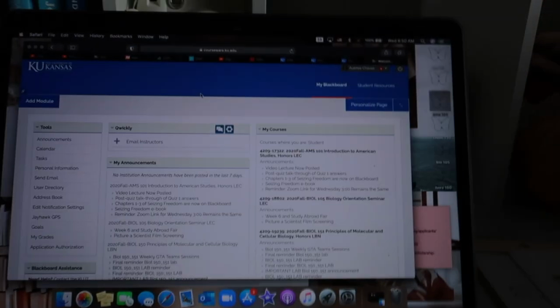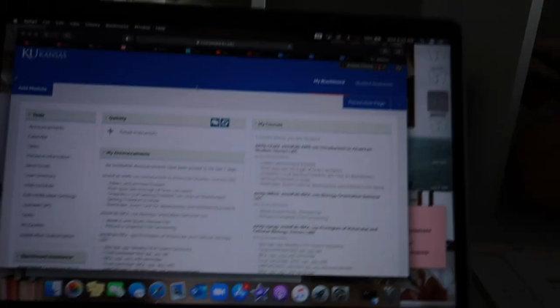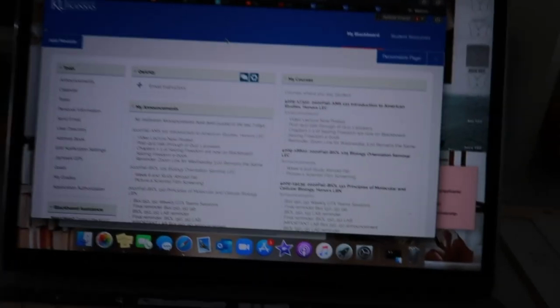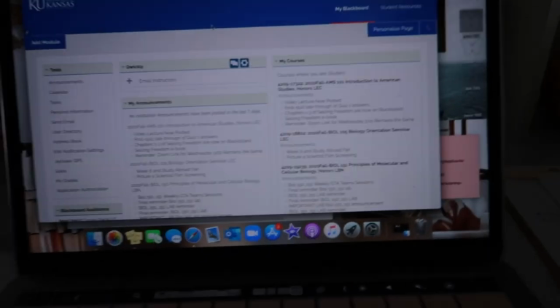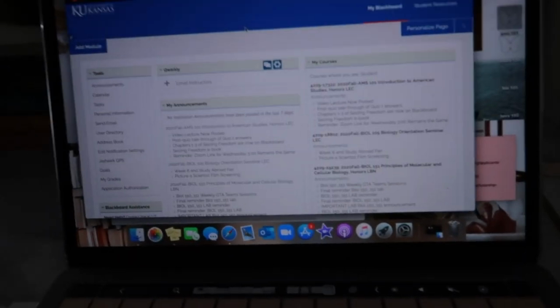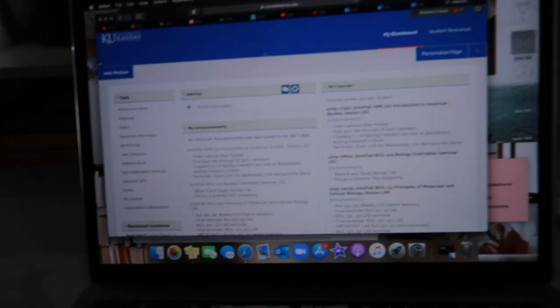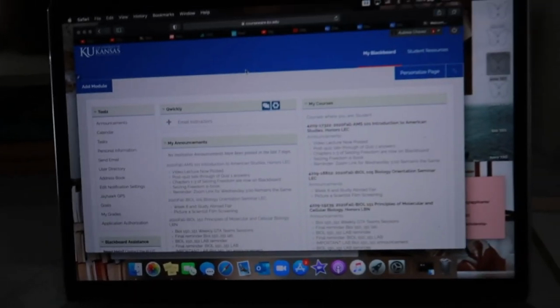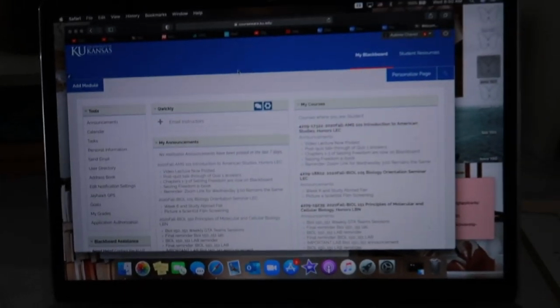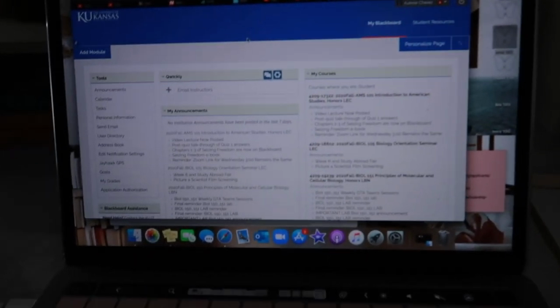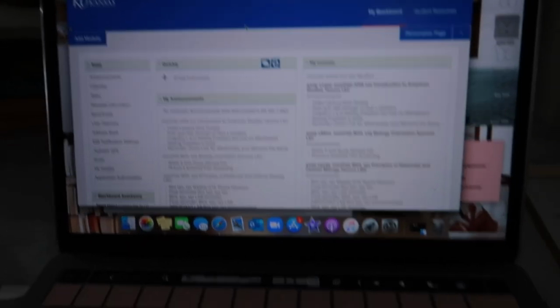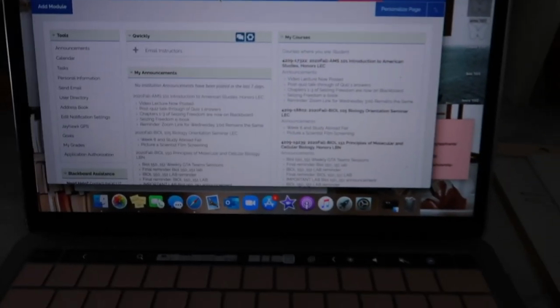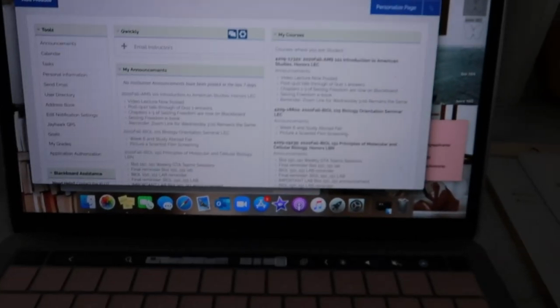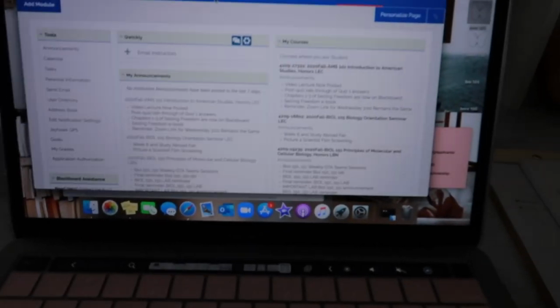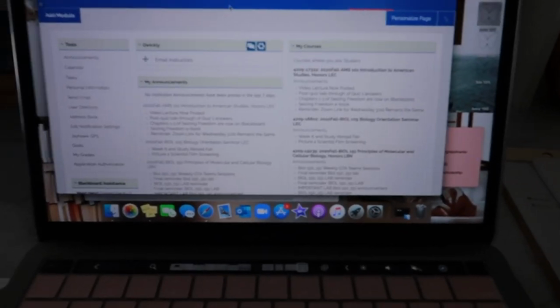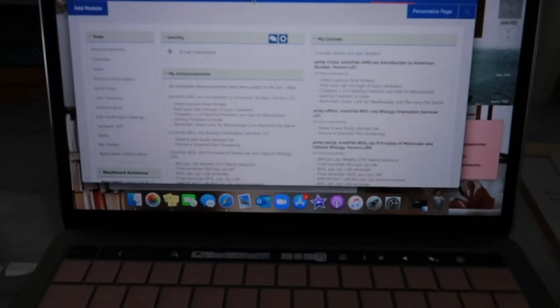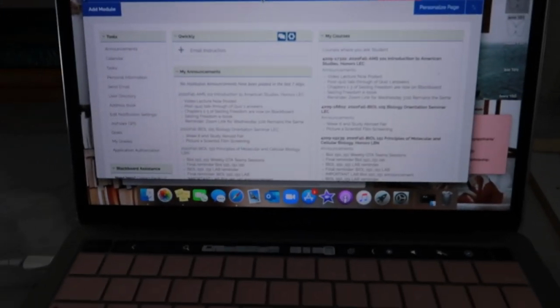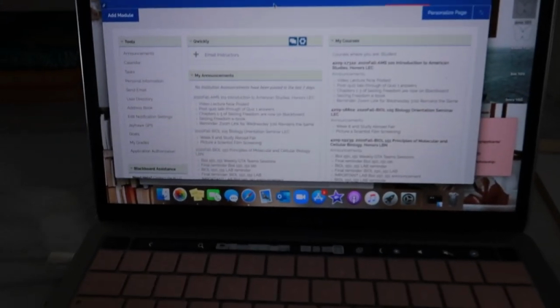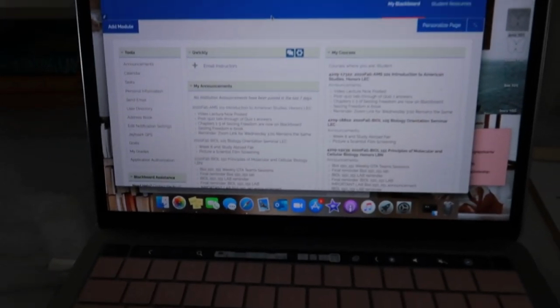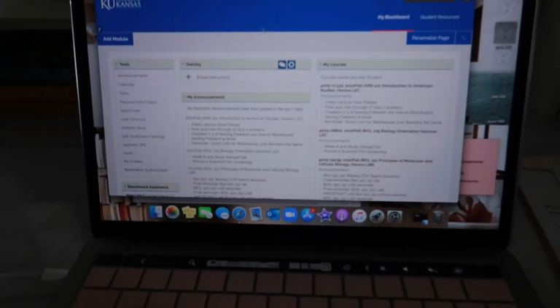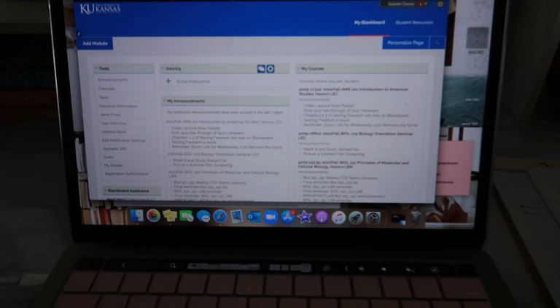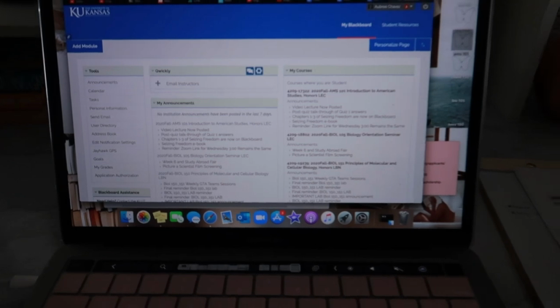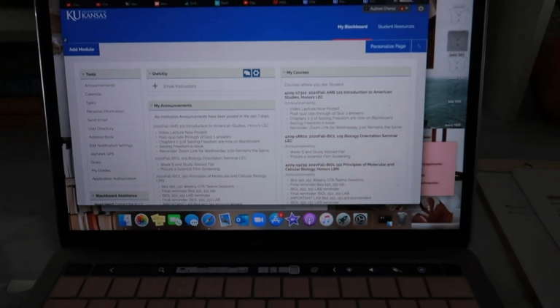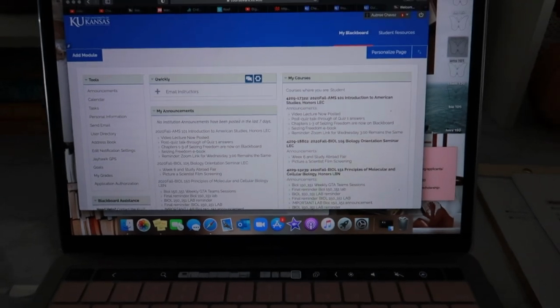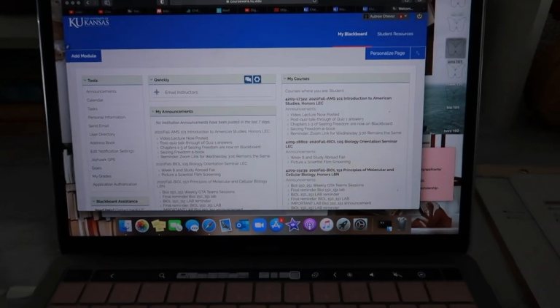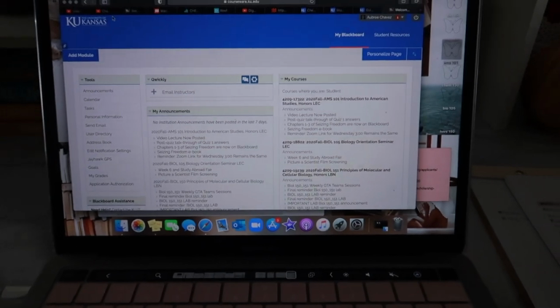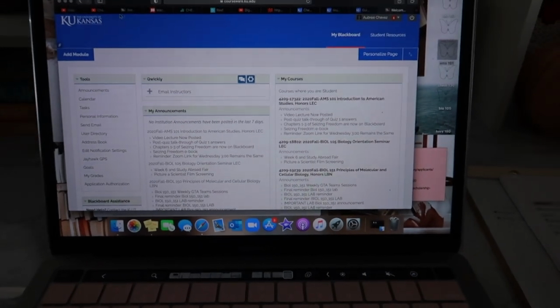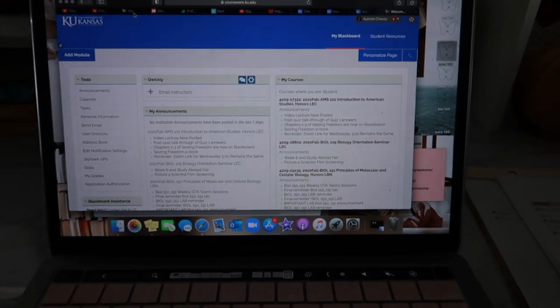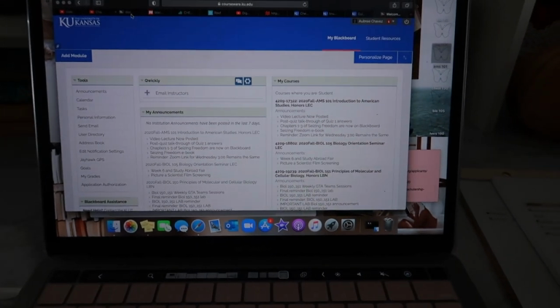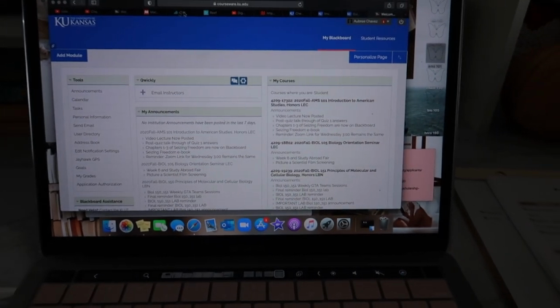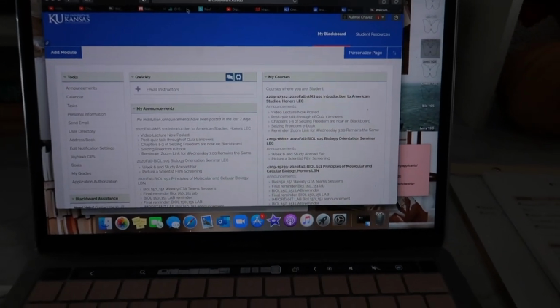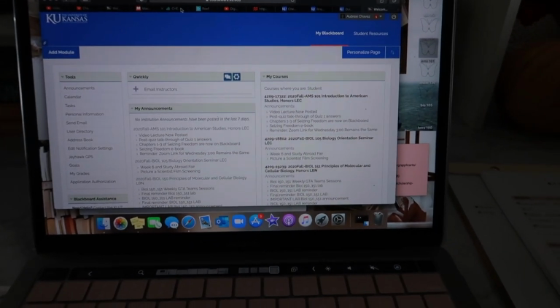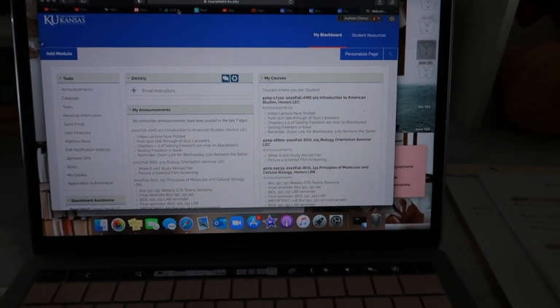And after that I just kind of grind. Here's me showing you guys my course load — that's going to be wrapping things up for this video.